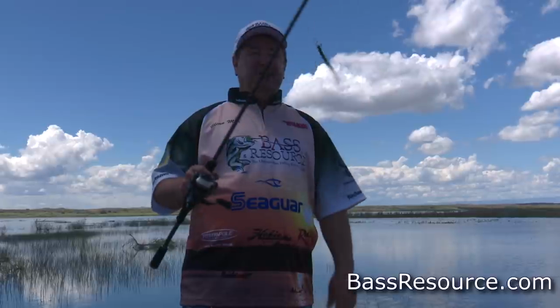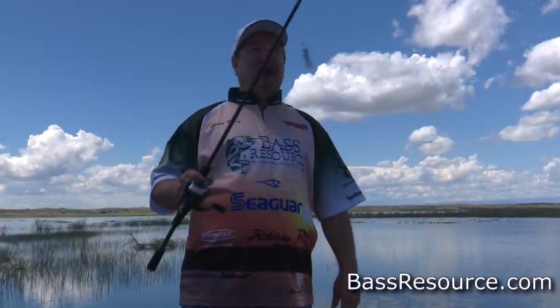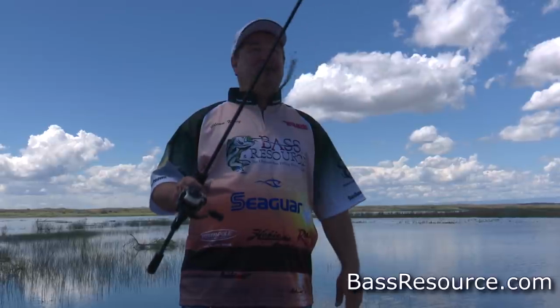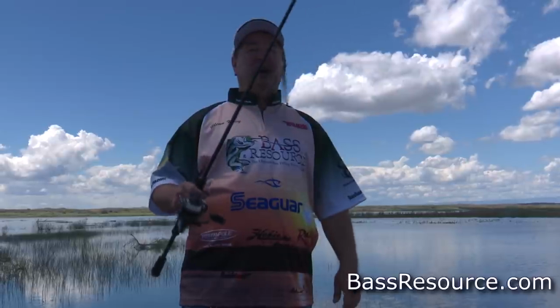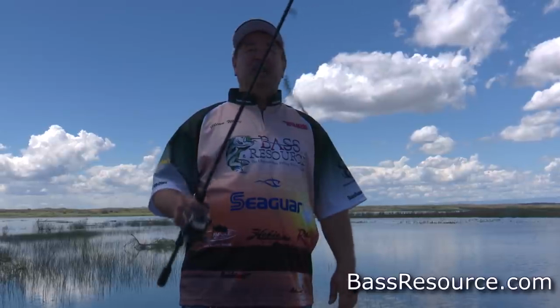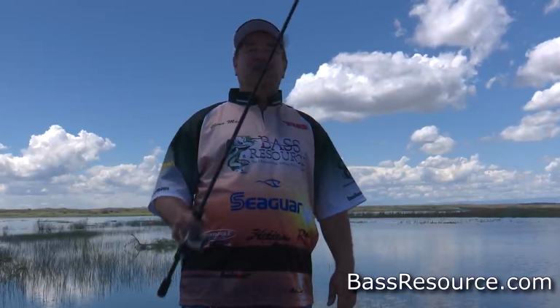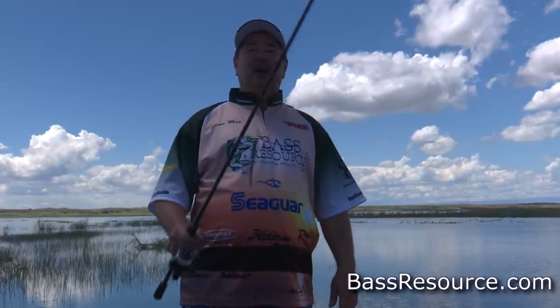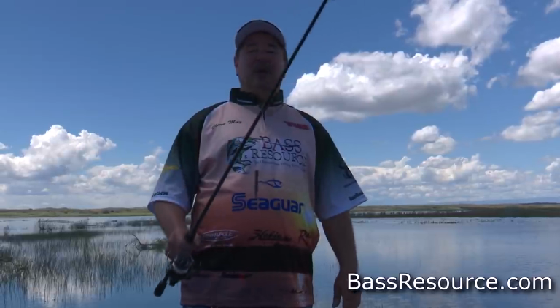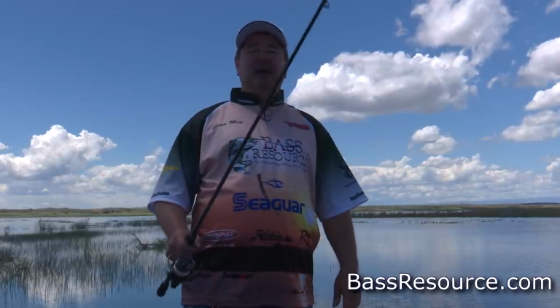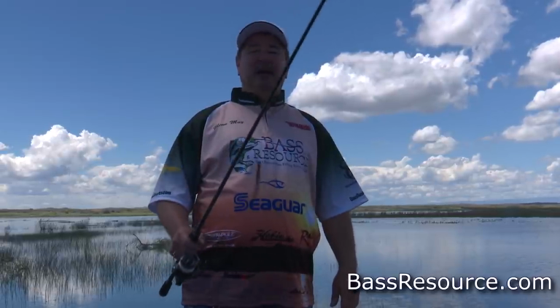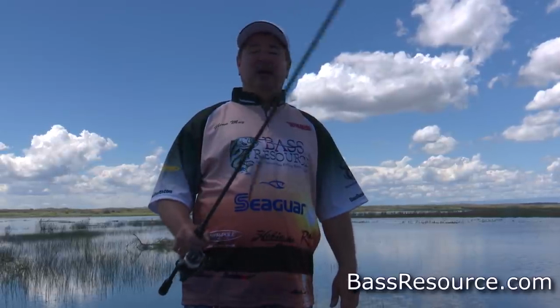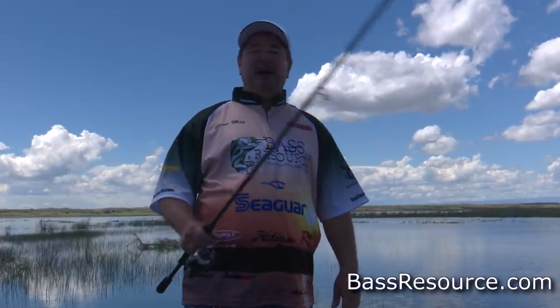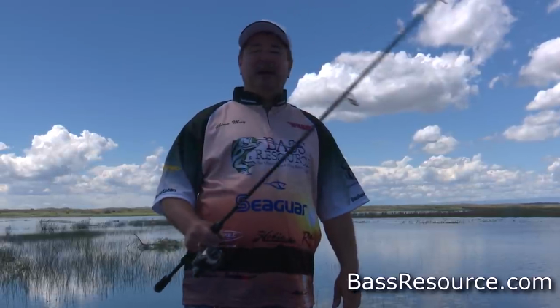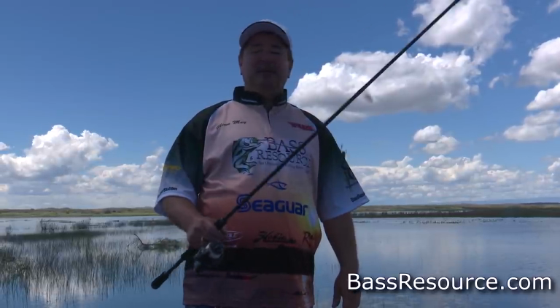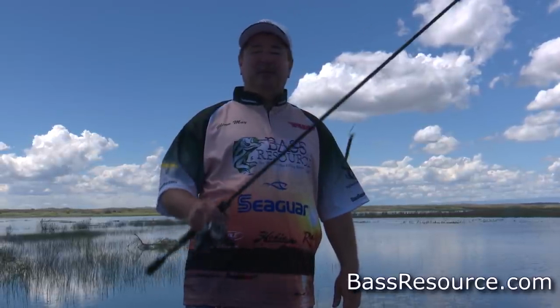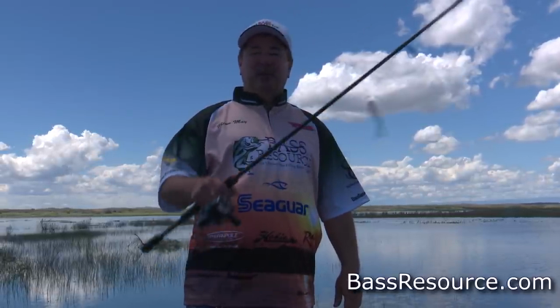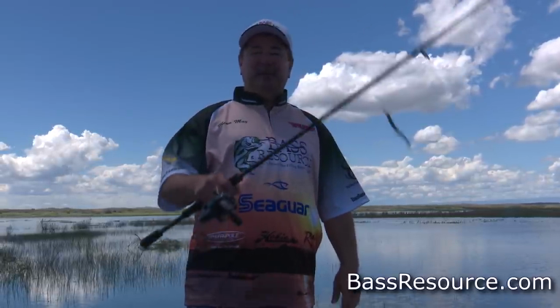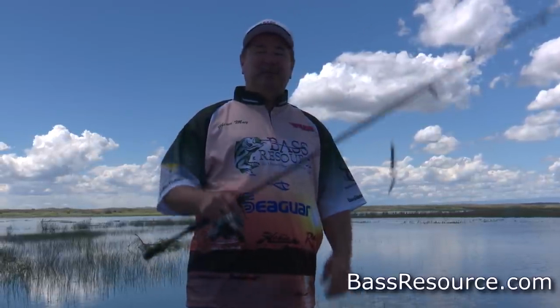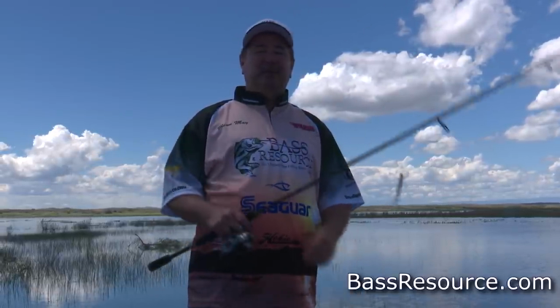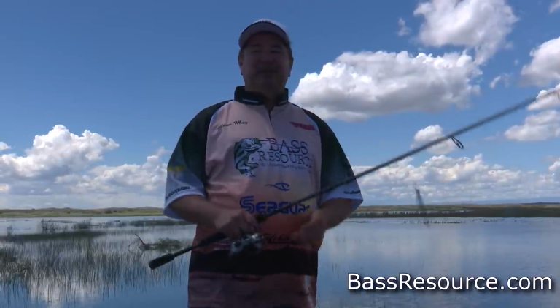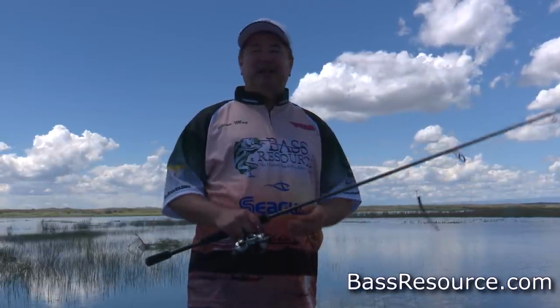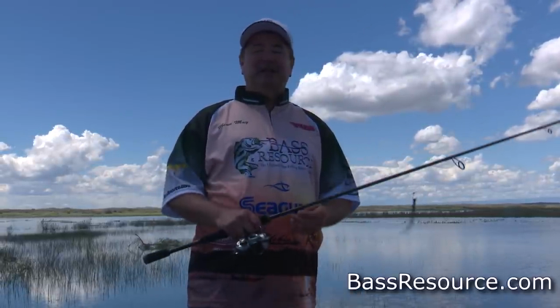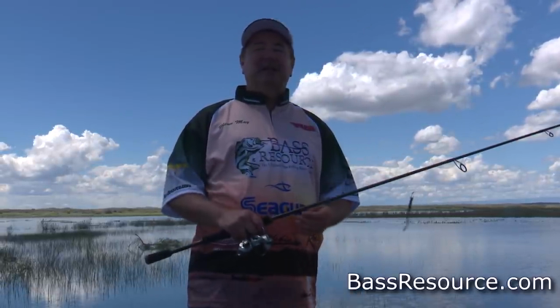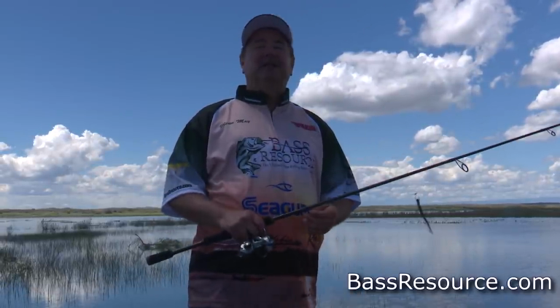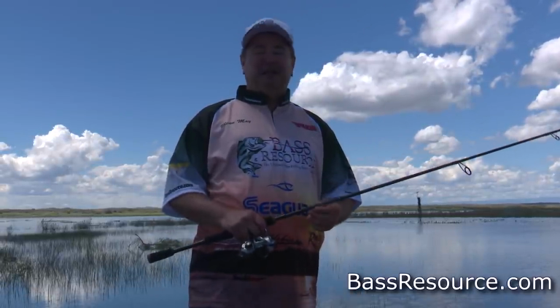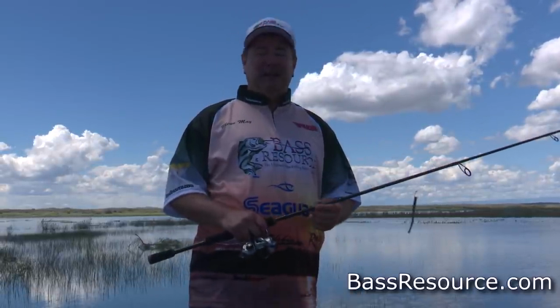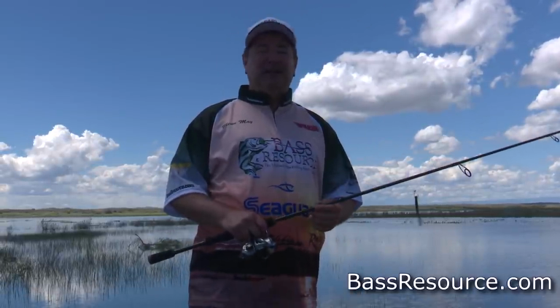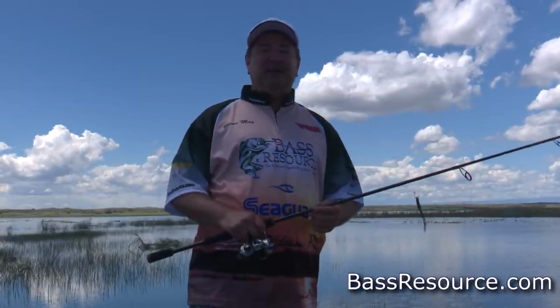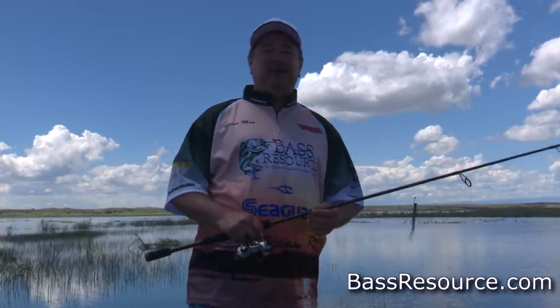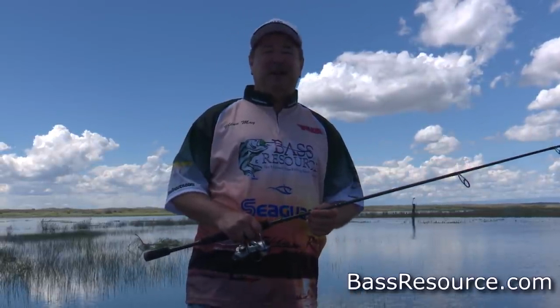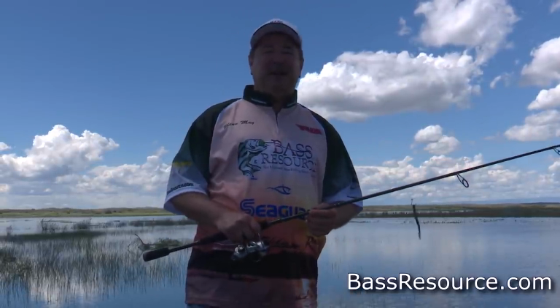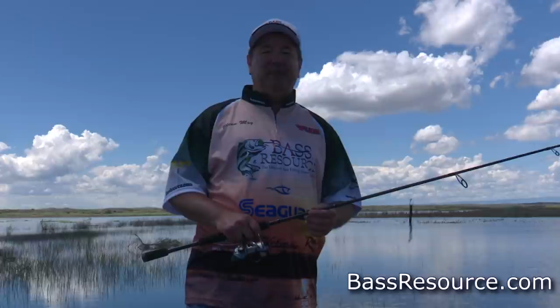So that's drop shotting 101. I hope that helps. For more tips and tricks like this, visit BassResource.com.